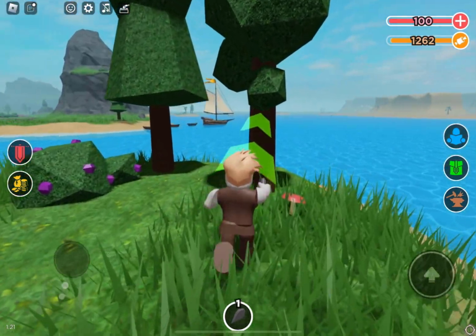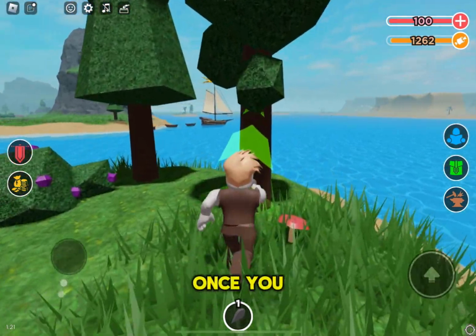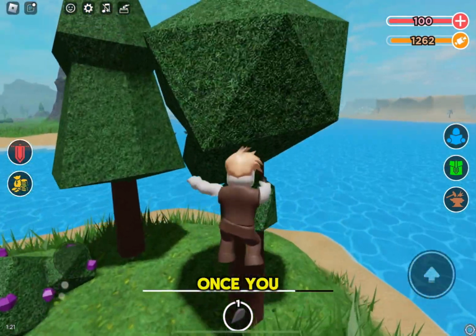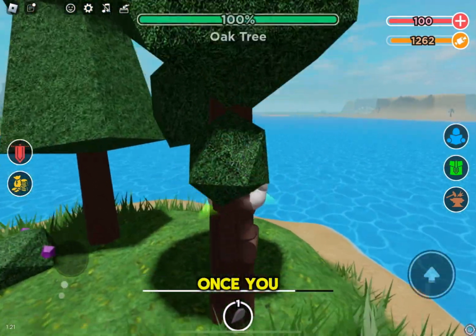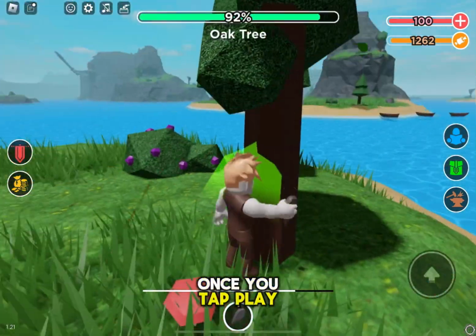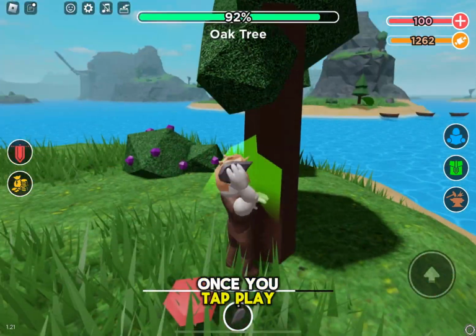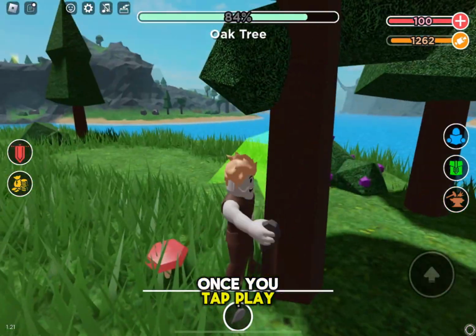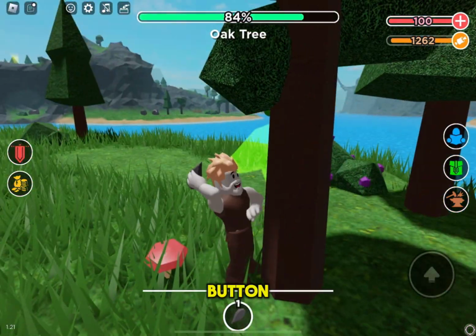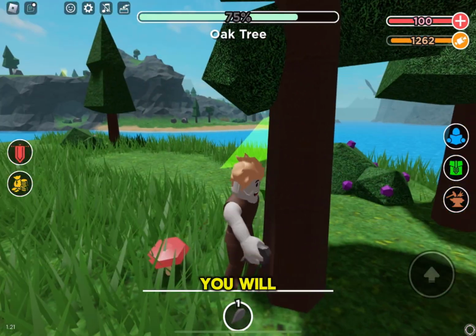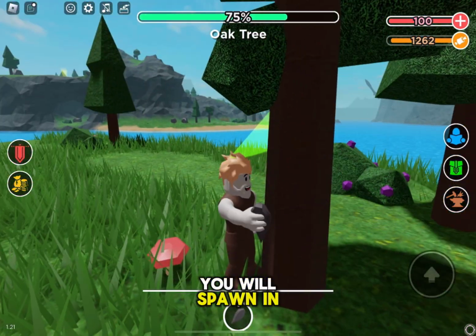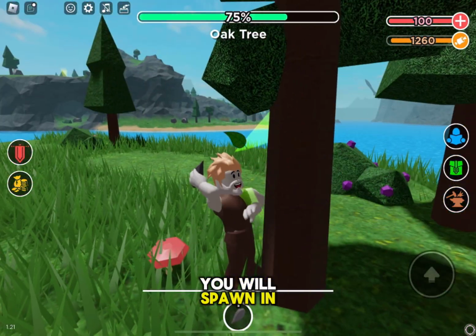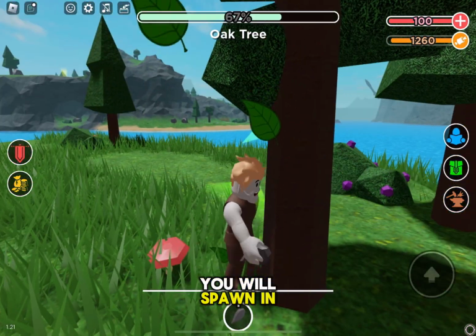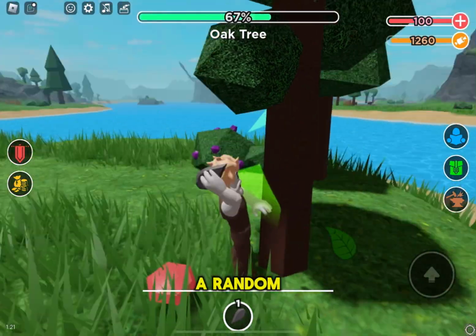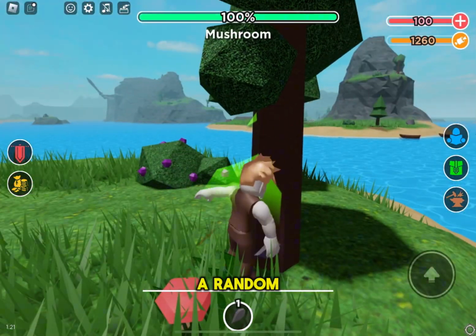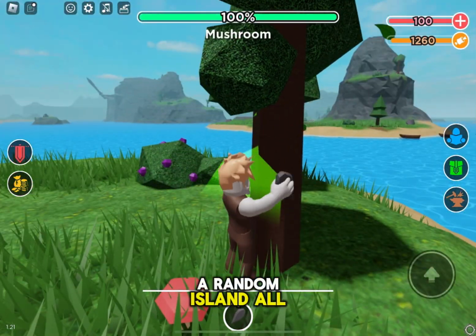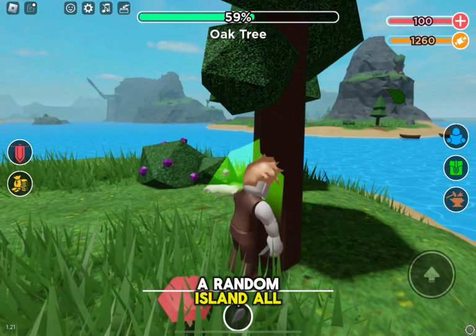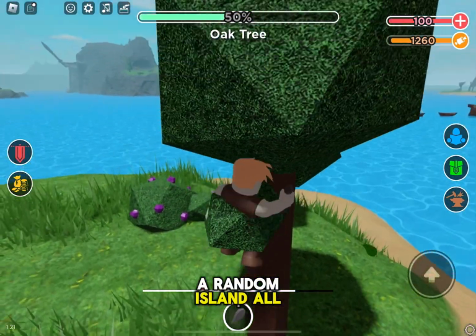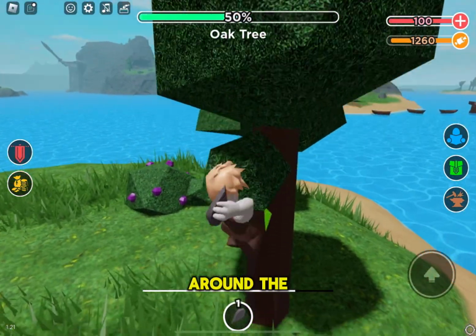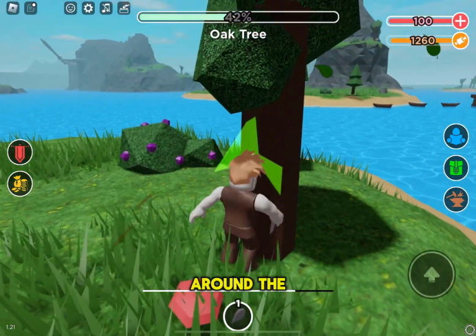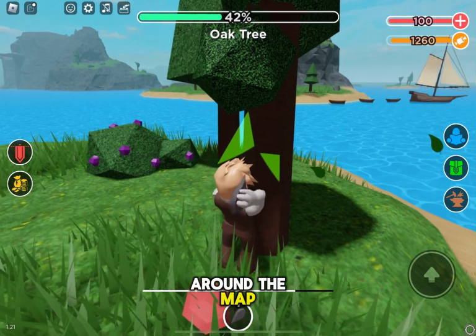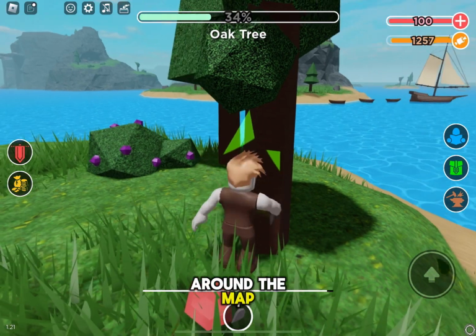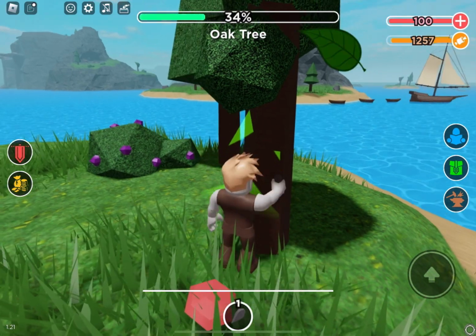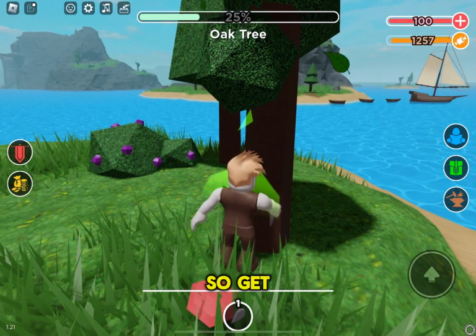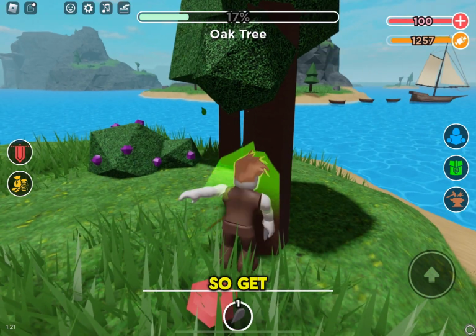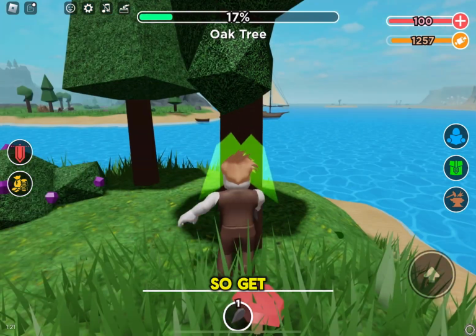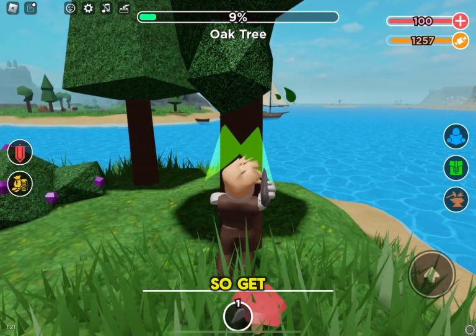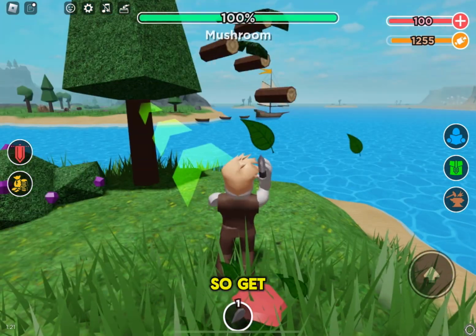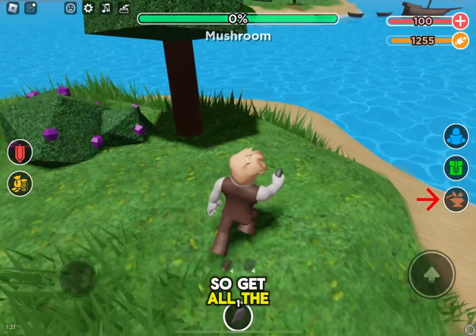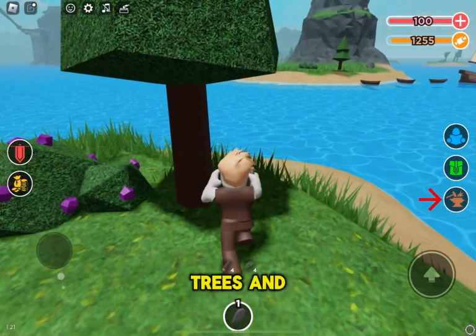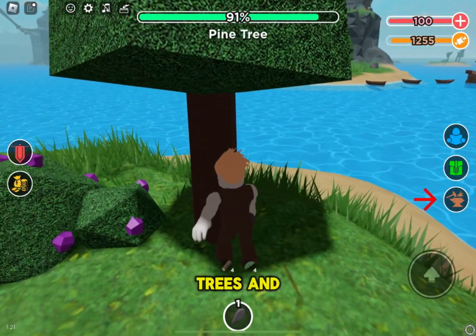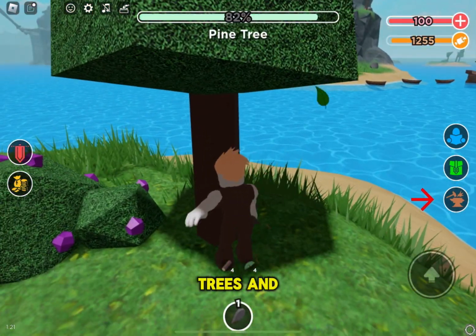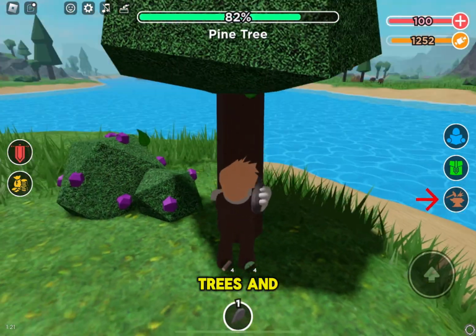Once you tap the play button, you will spawn in a random island all around the map. So get all the trees and bushes on that island.